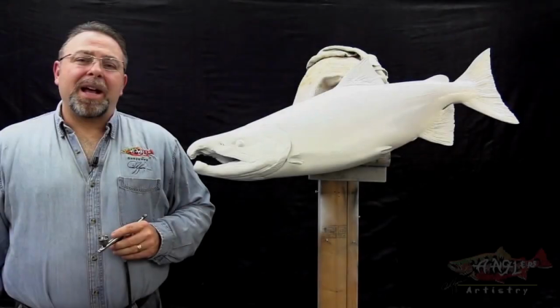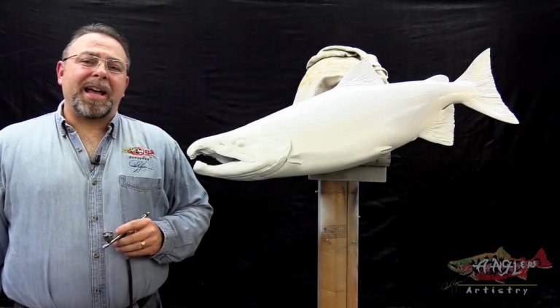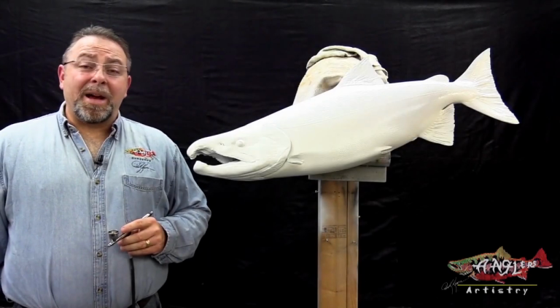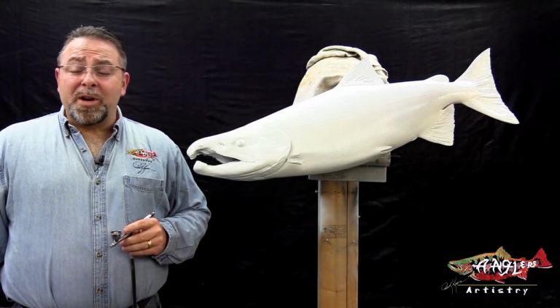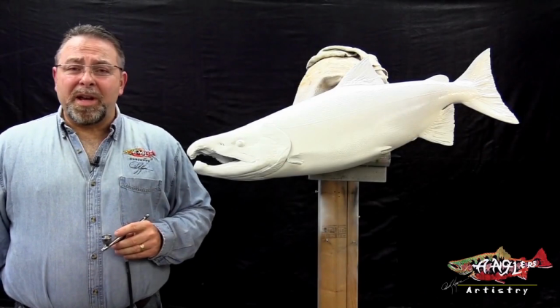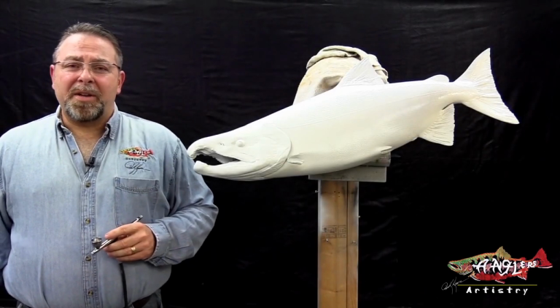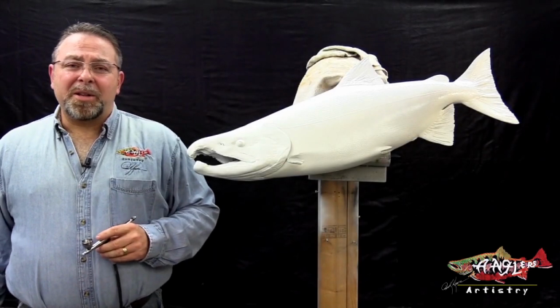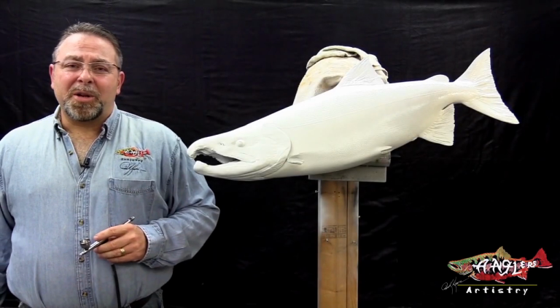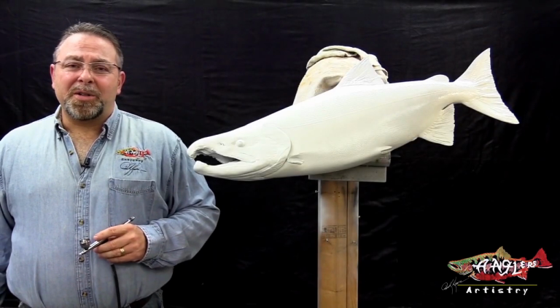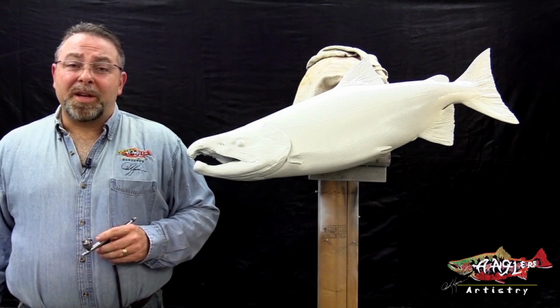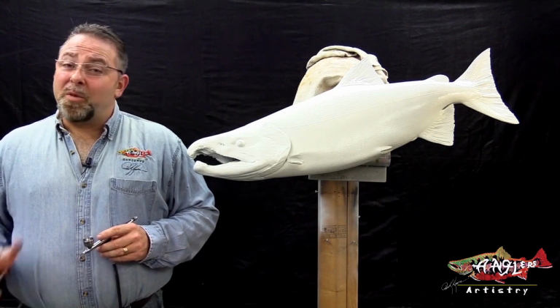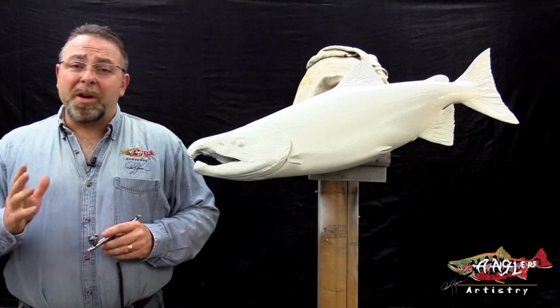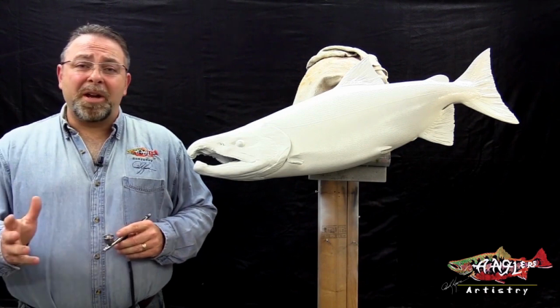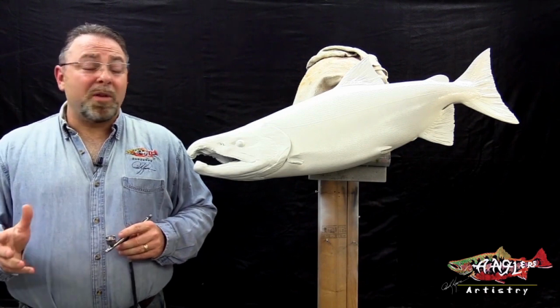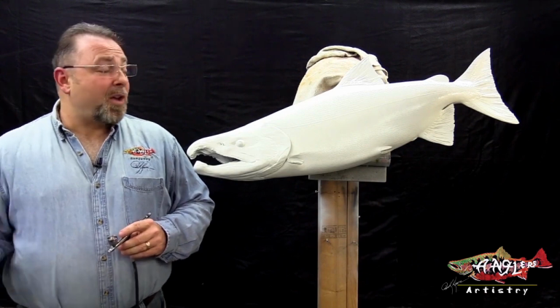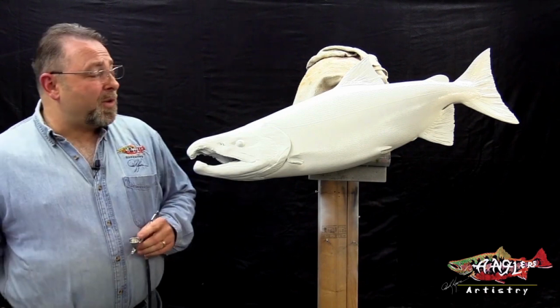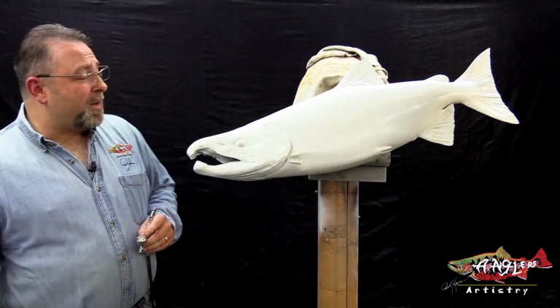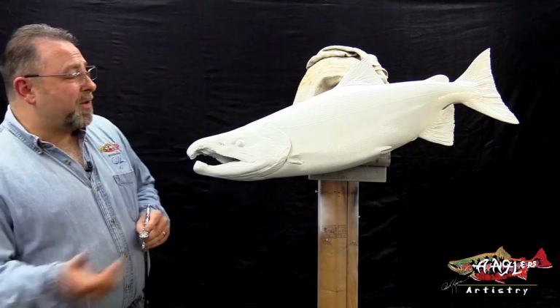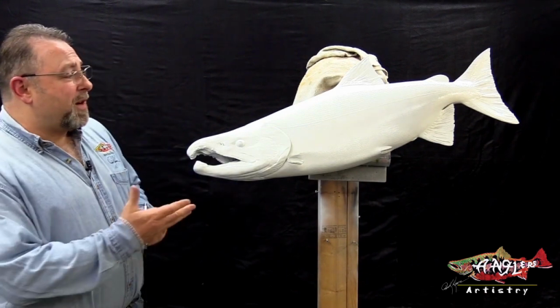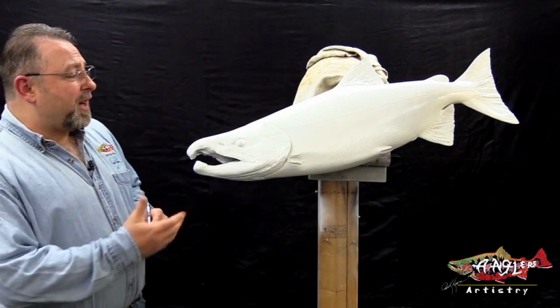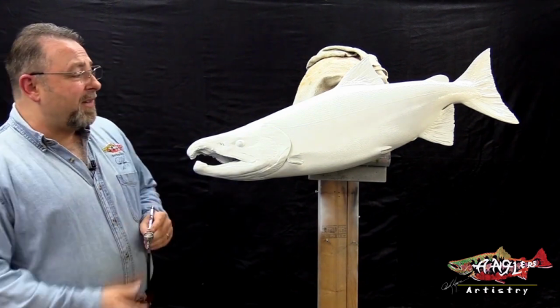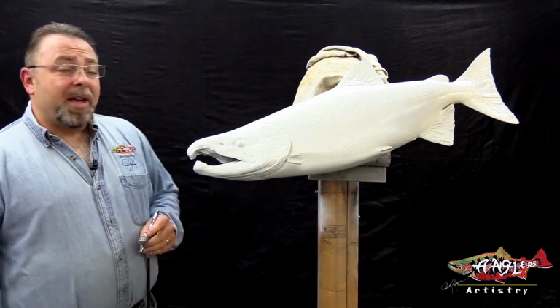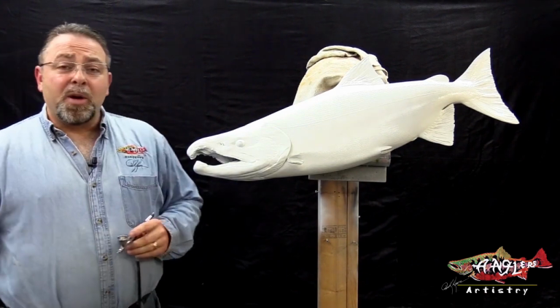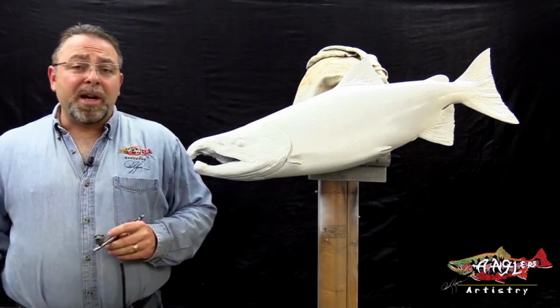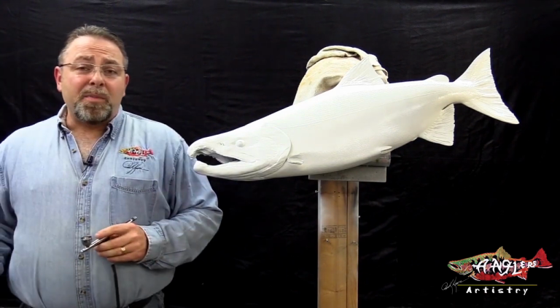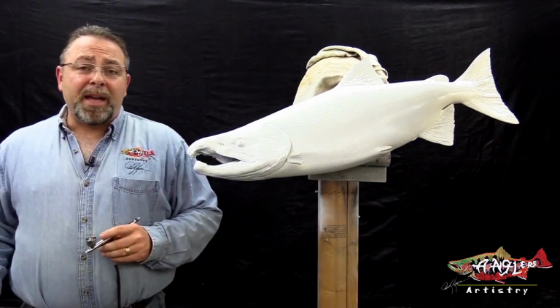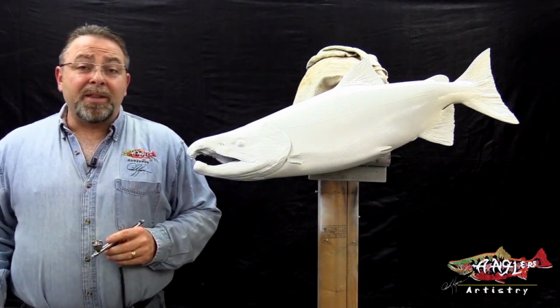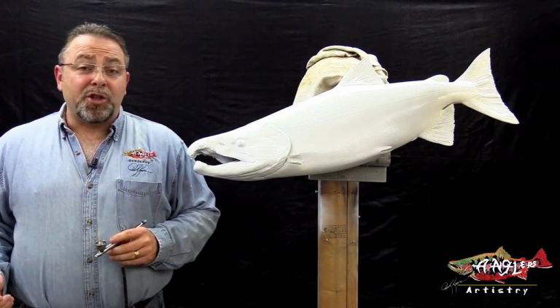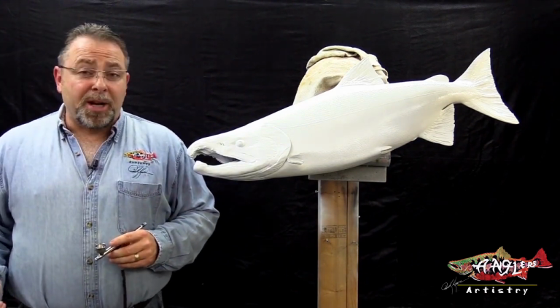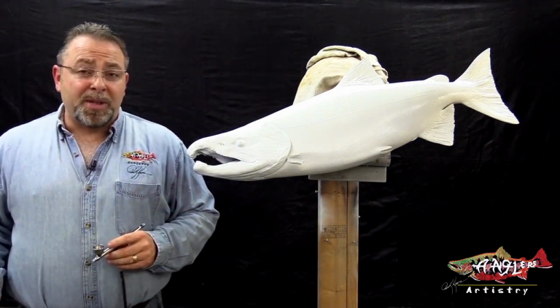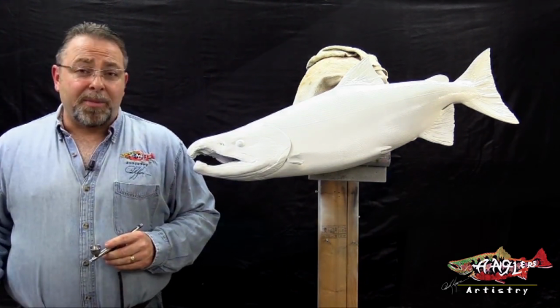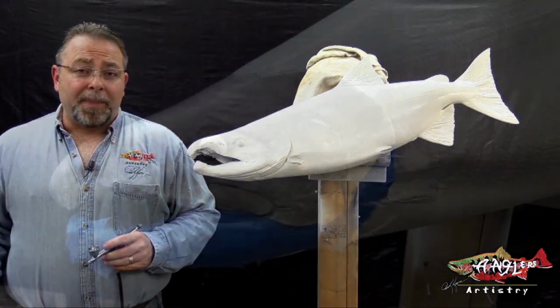Hi, I'm Rick Crane of Anglis Artistry and we are here with volume number 25. We're going to be painting the Chum Salmon.